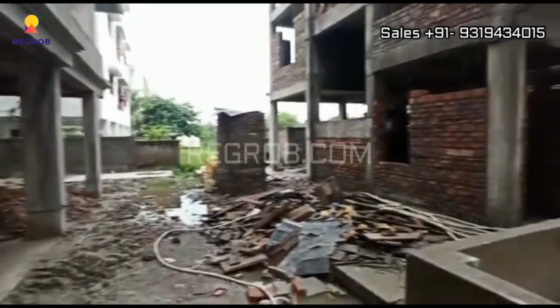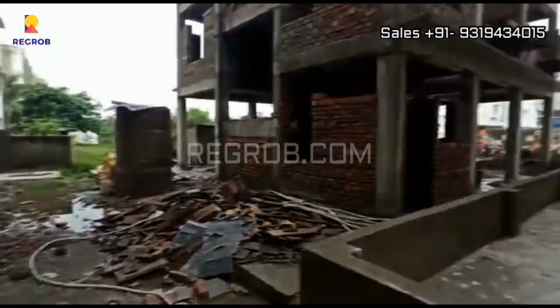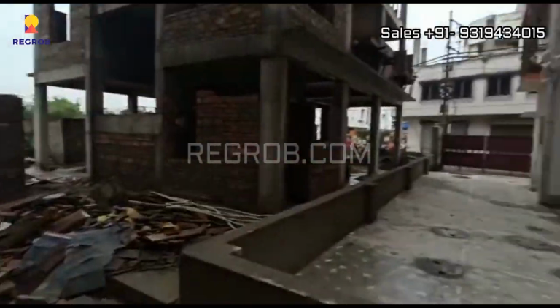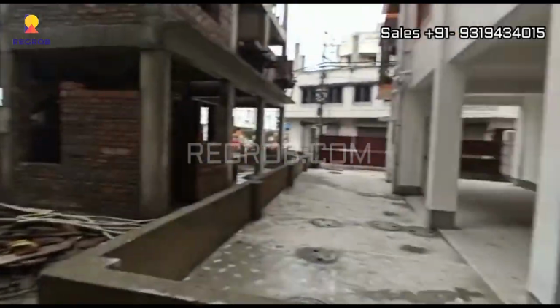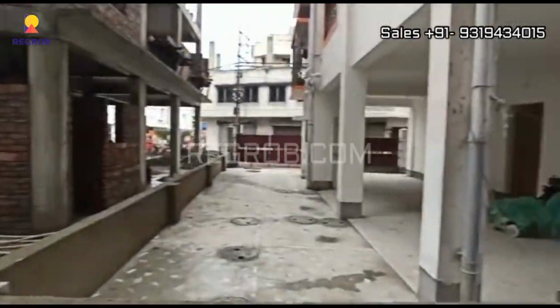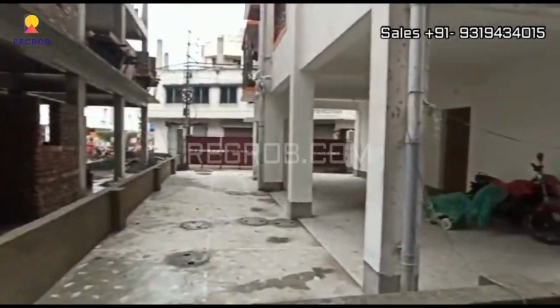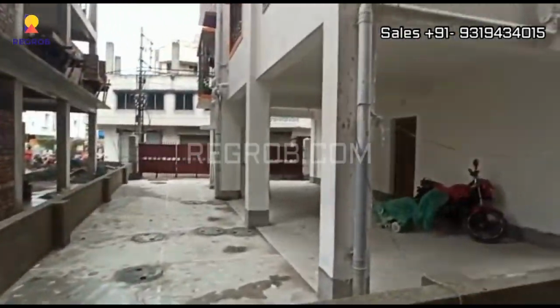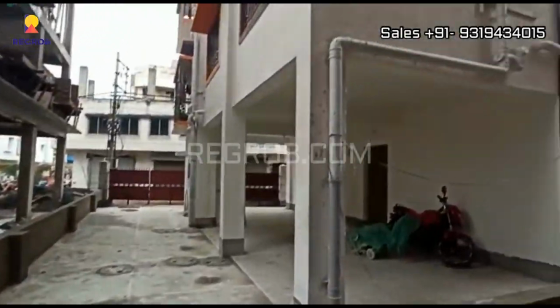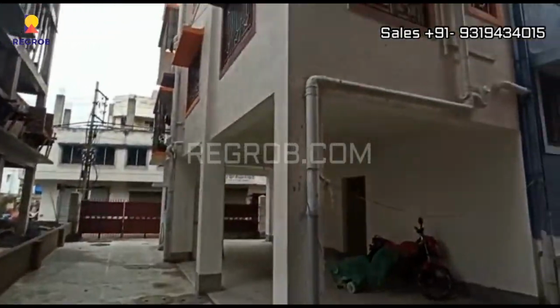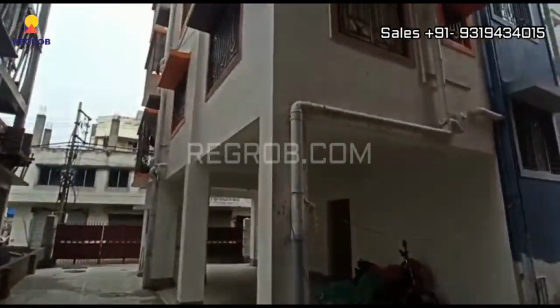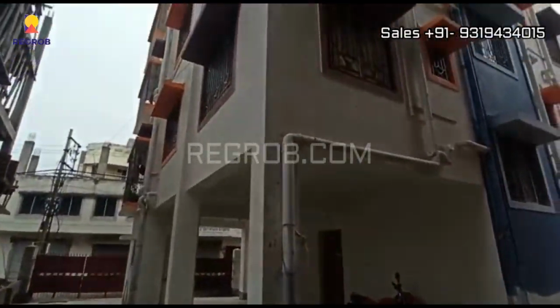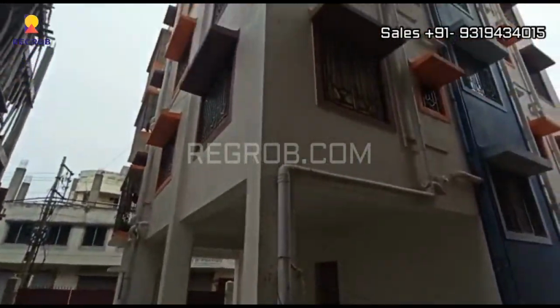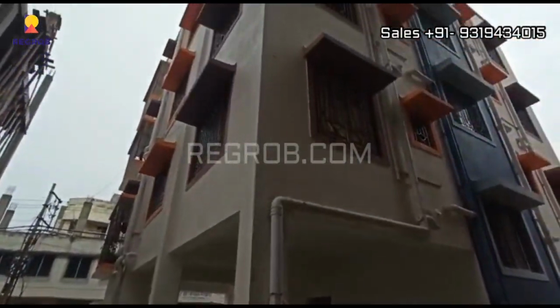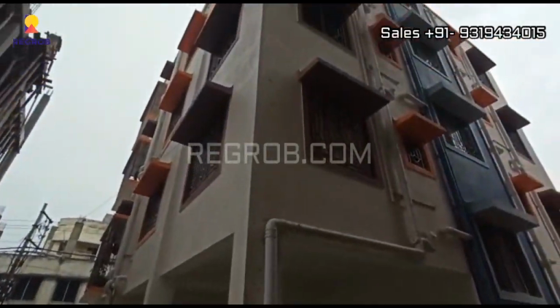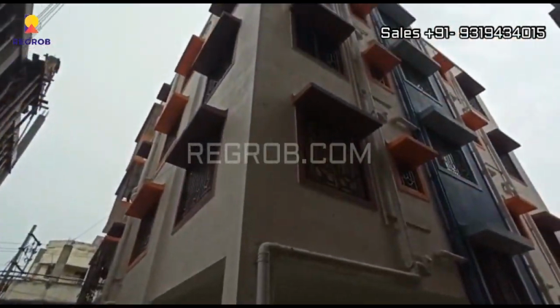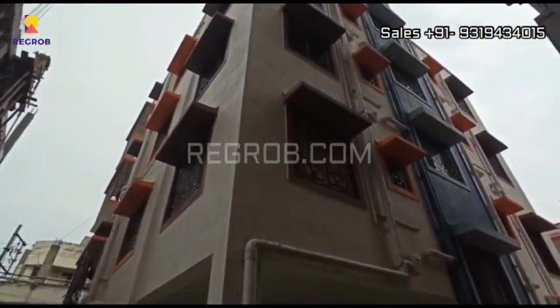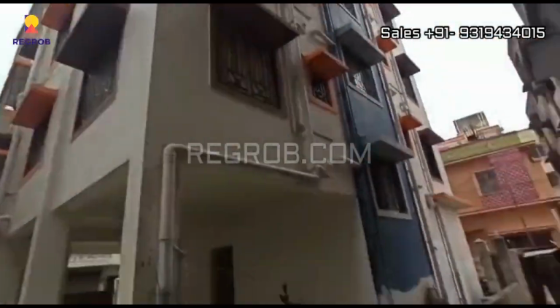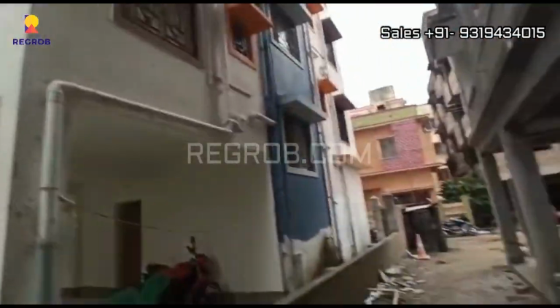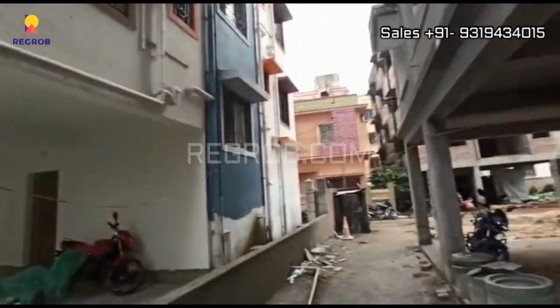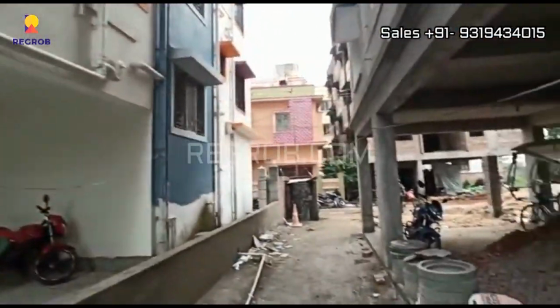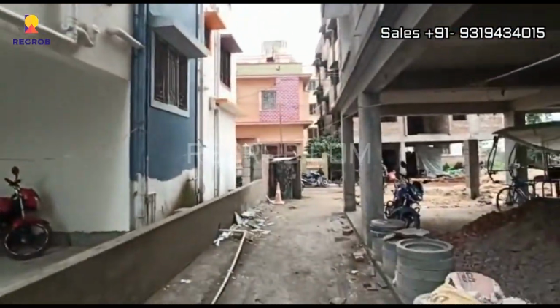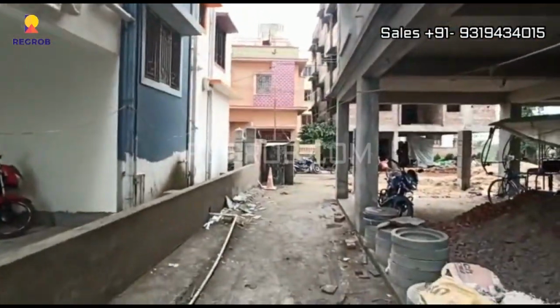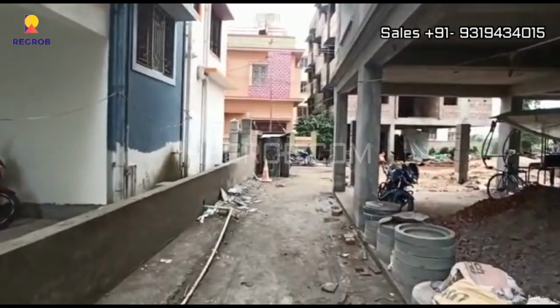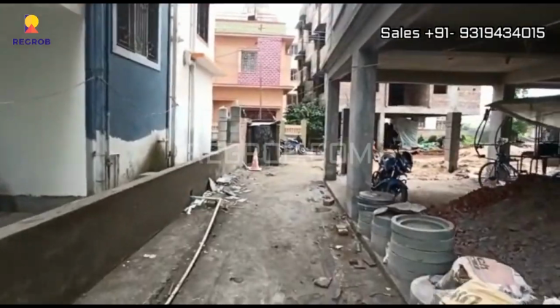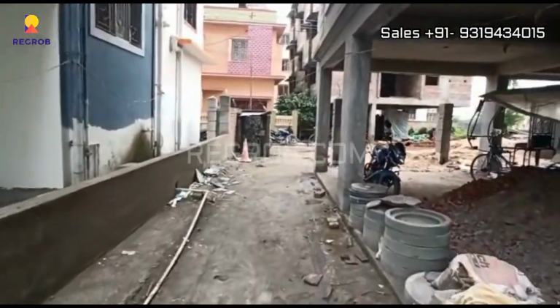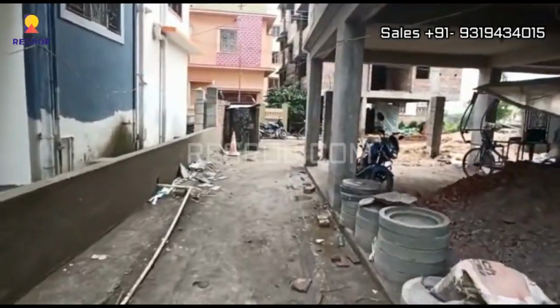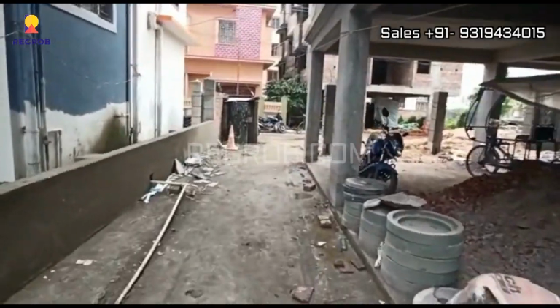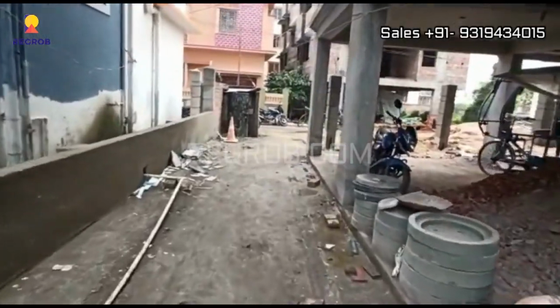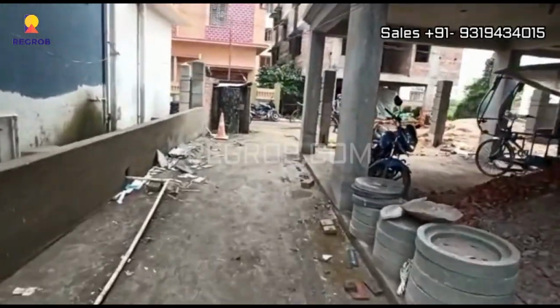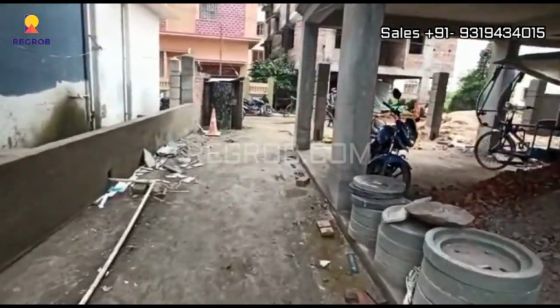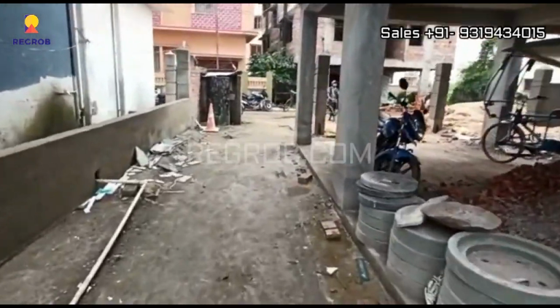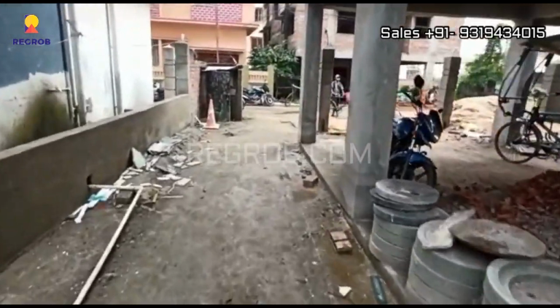The ready-to-move-in tower offers 2 BHK flats, and the other 2 towers which are under construction offer 2 and 3 BHK flats.